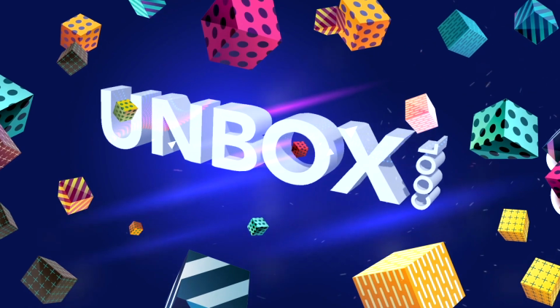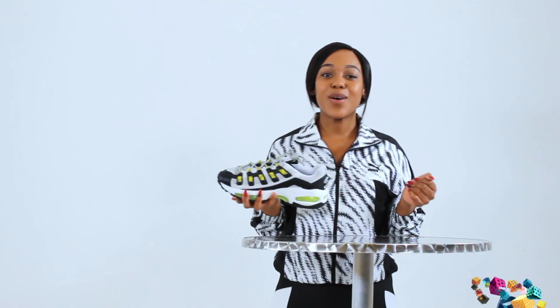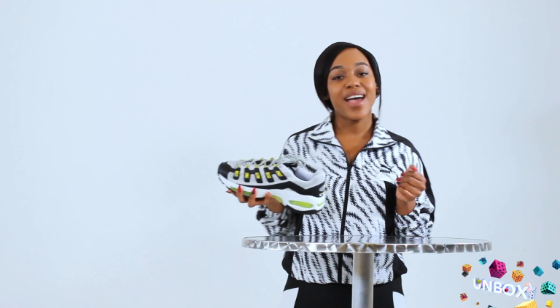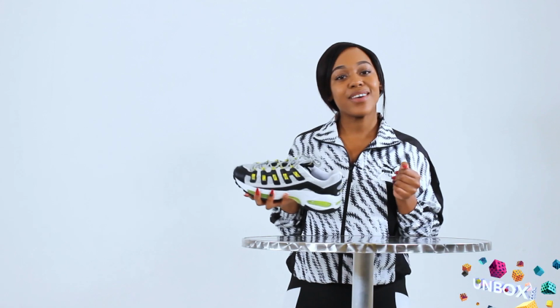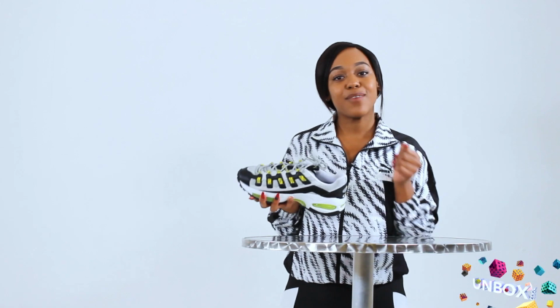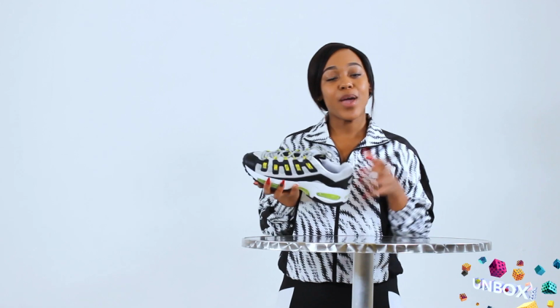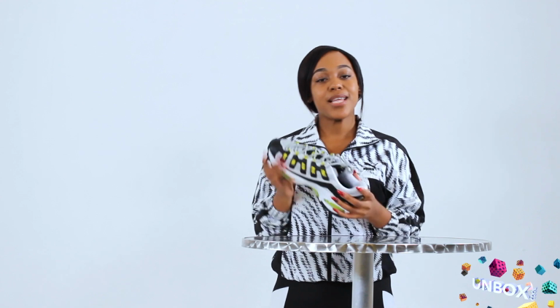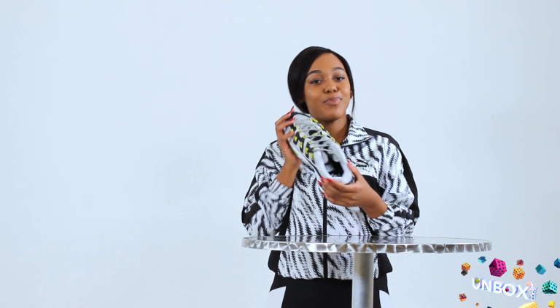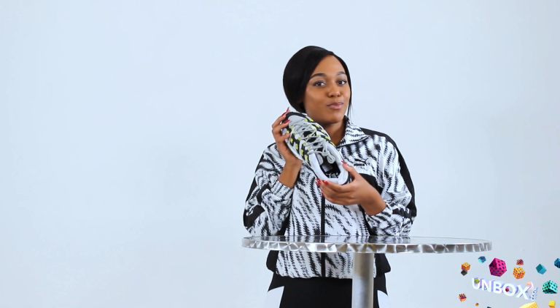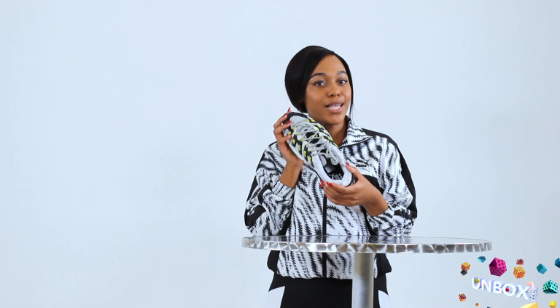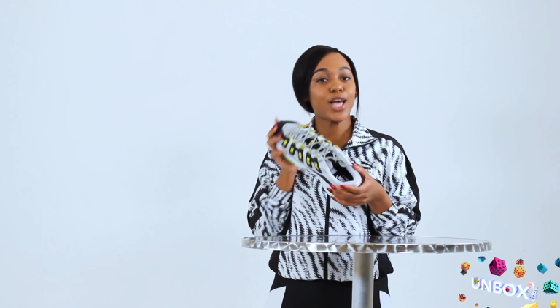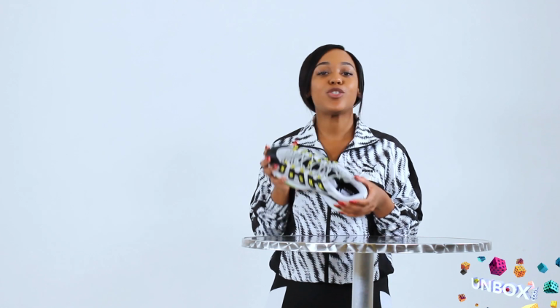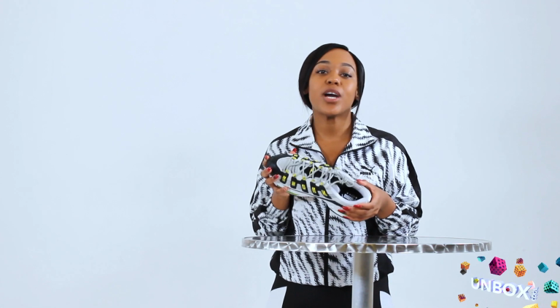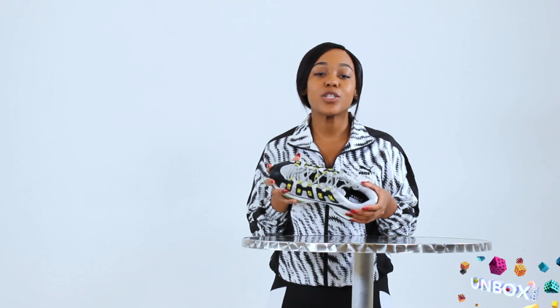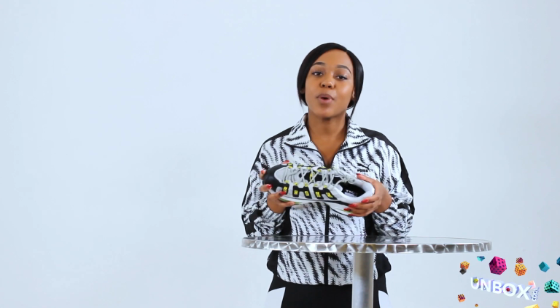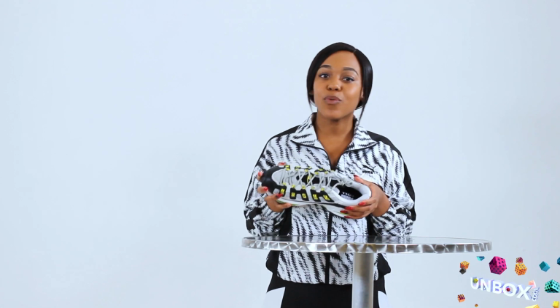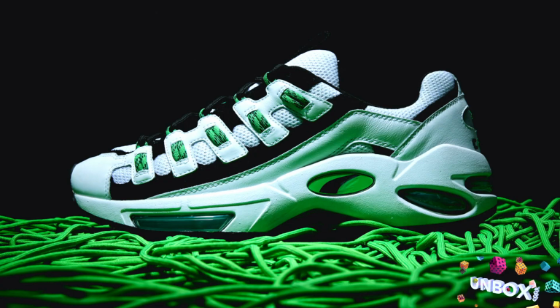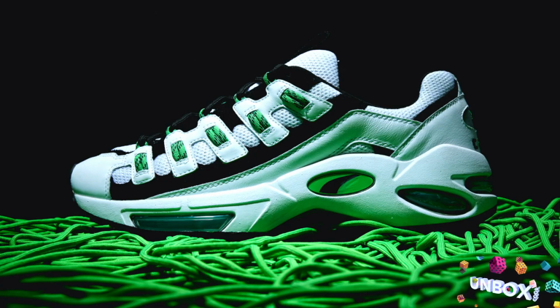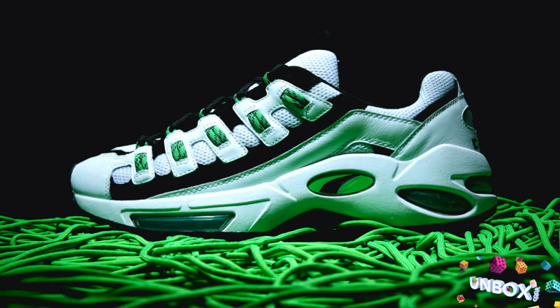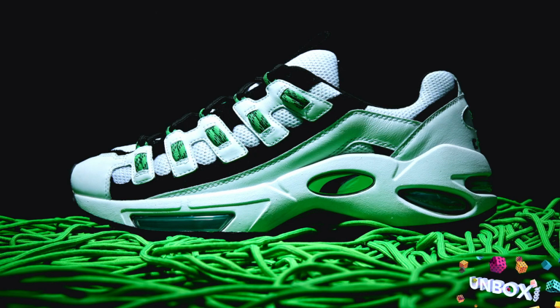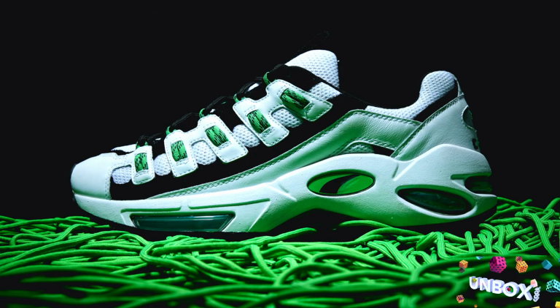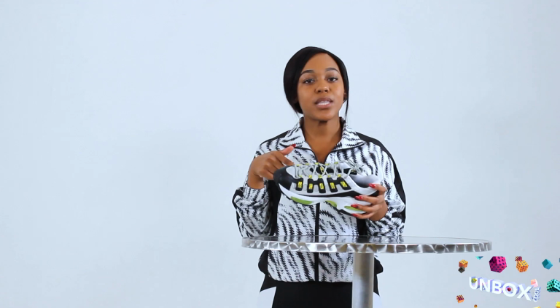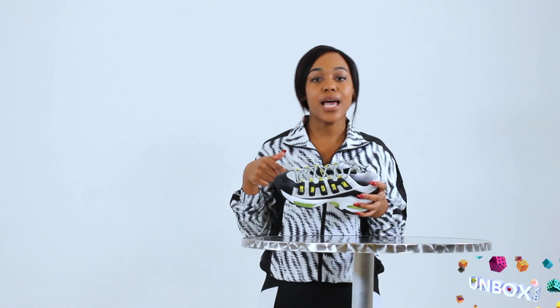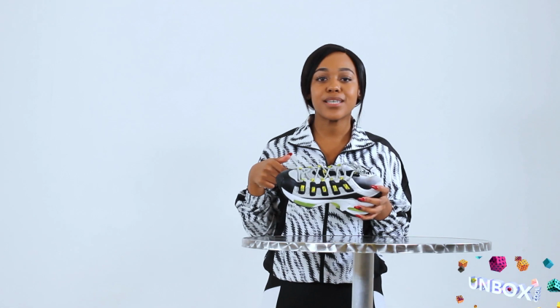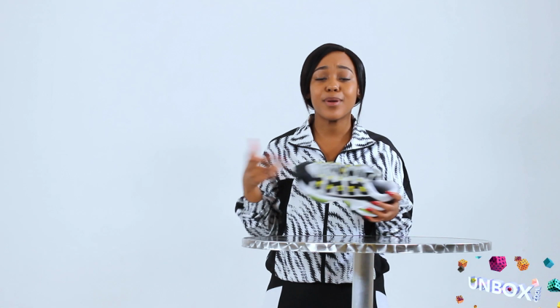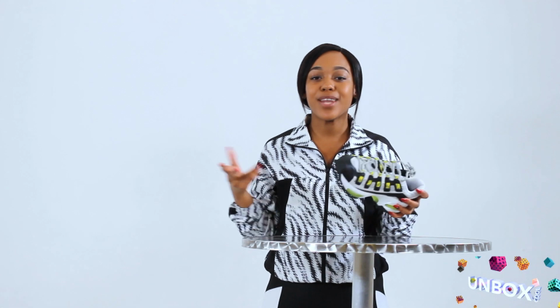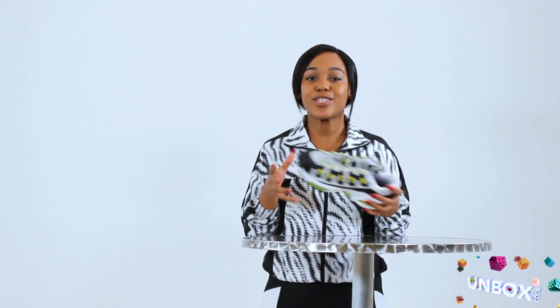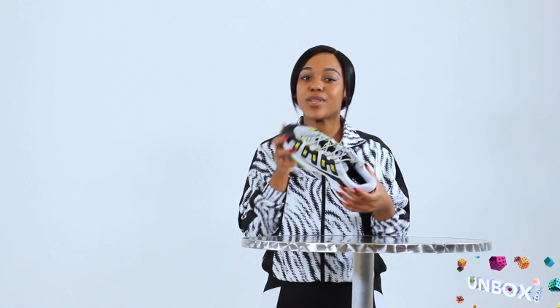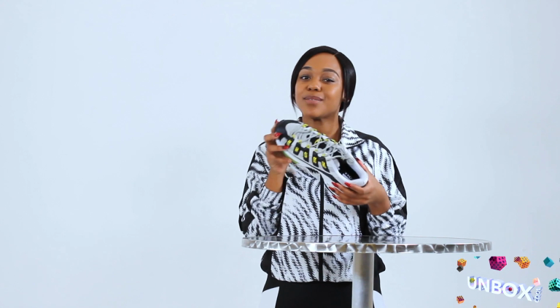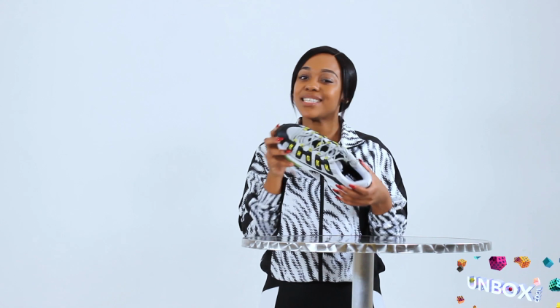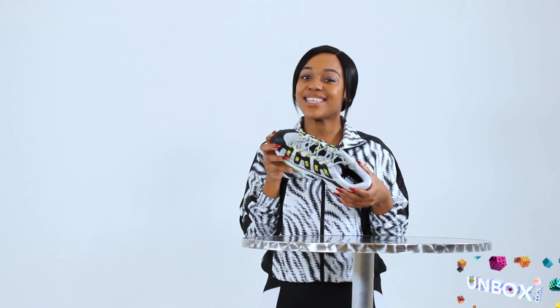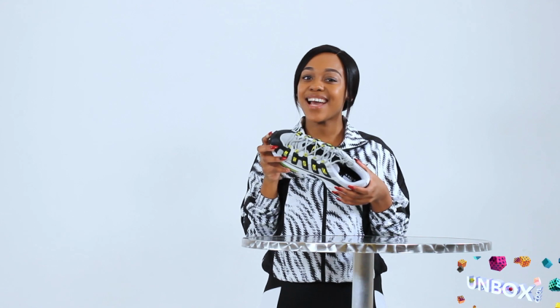So we're having a giveaway and it's the Puma Salt Endura. Just spot the frame and comment down below with the timestamp, and you could actually win this amazing sneaker.